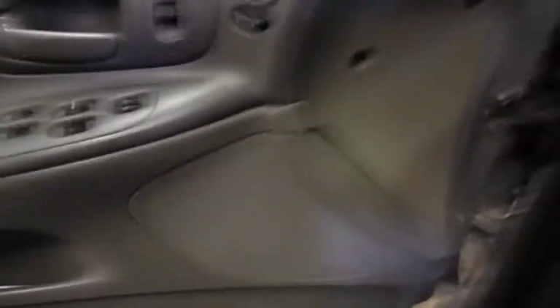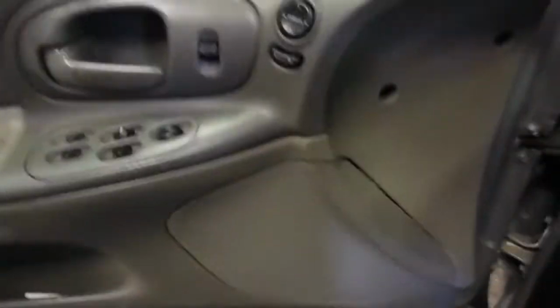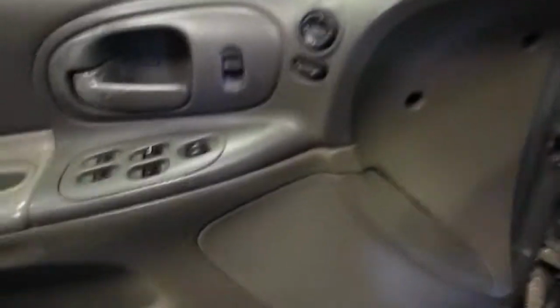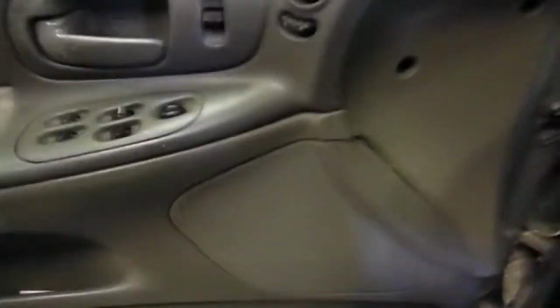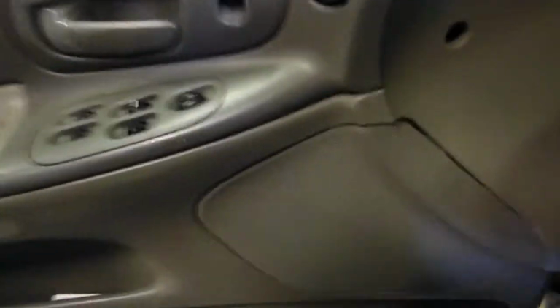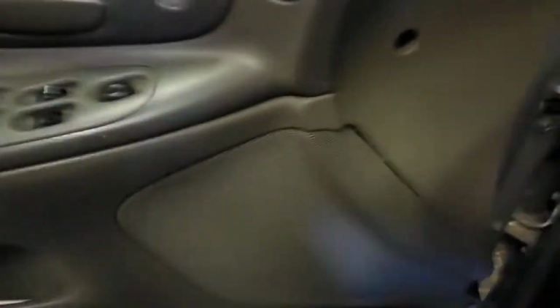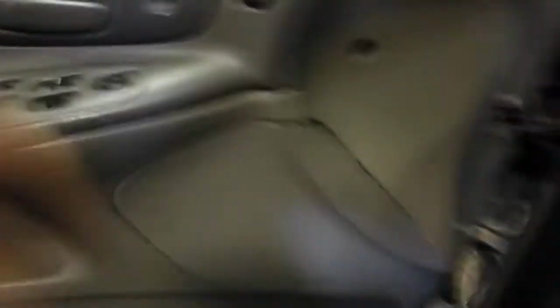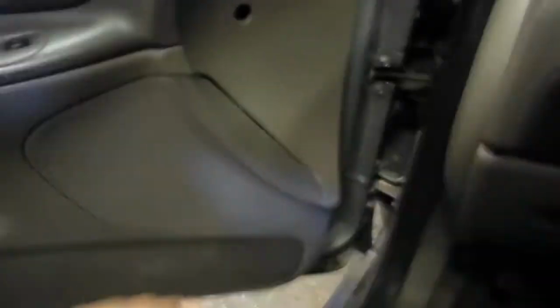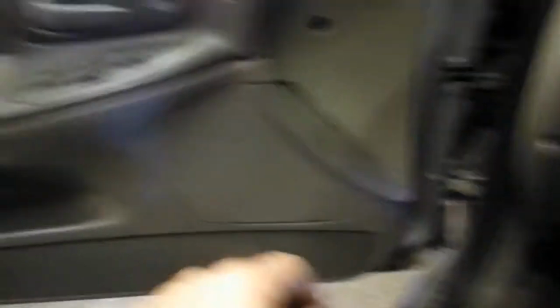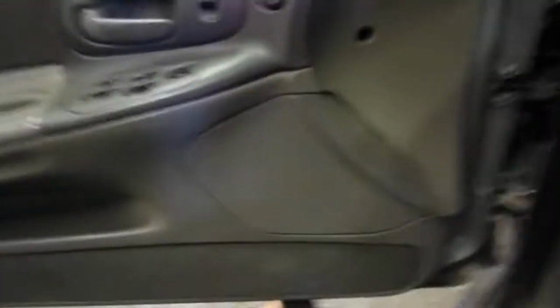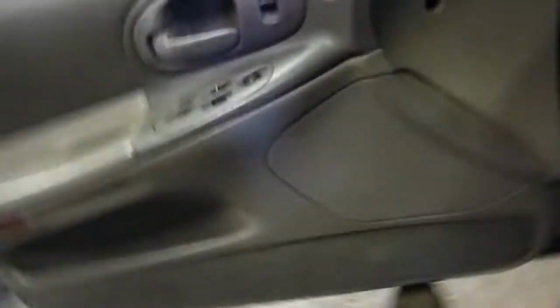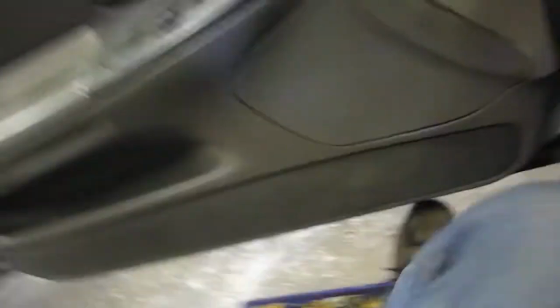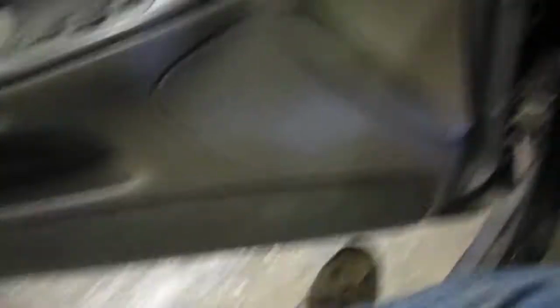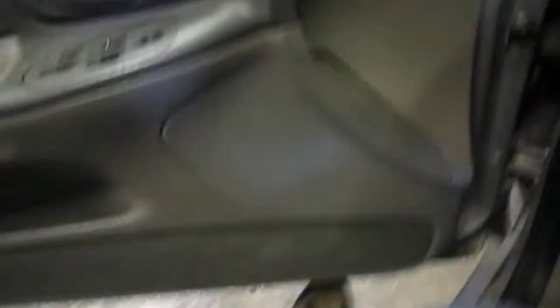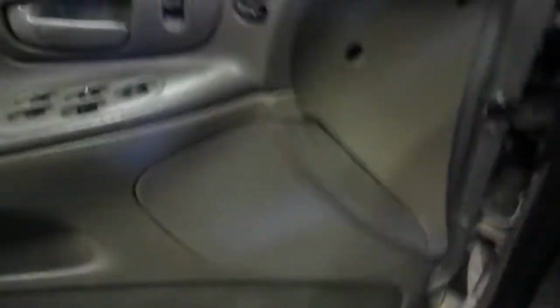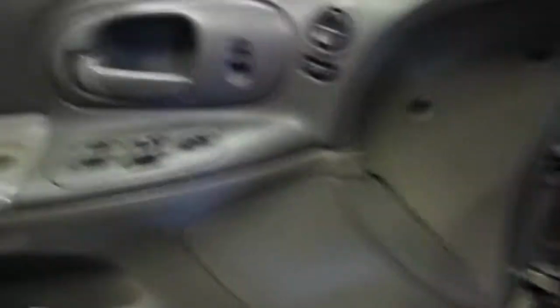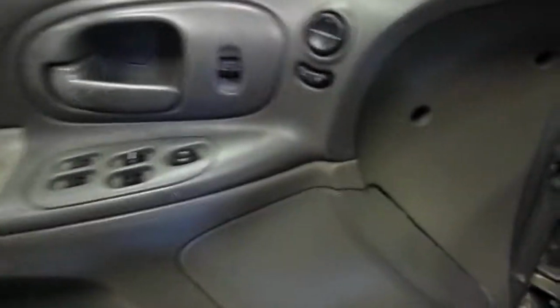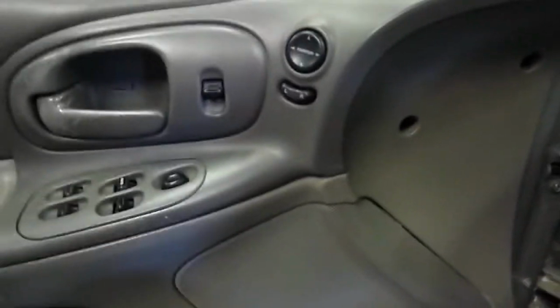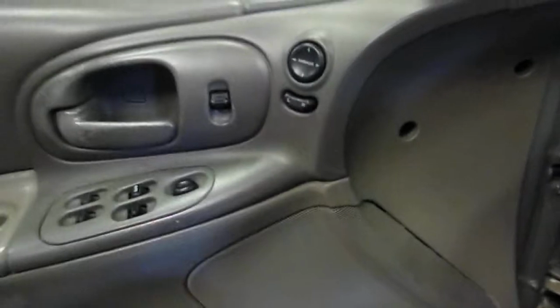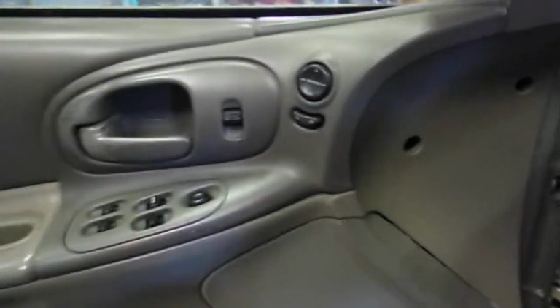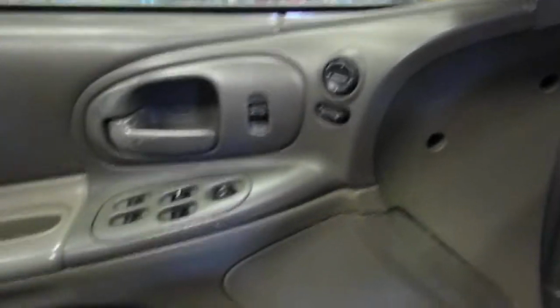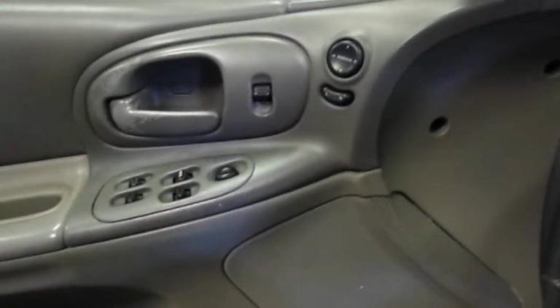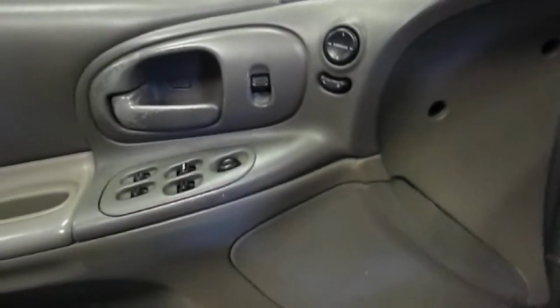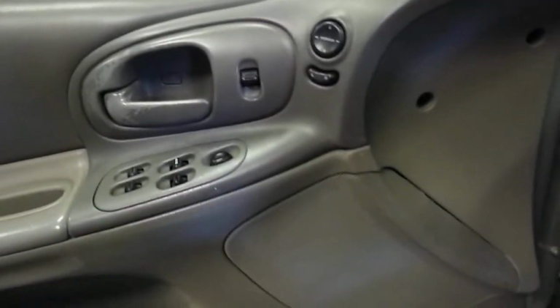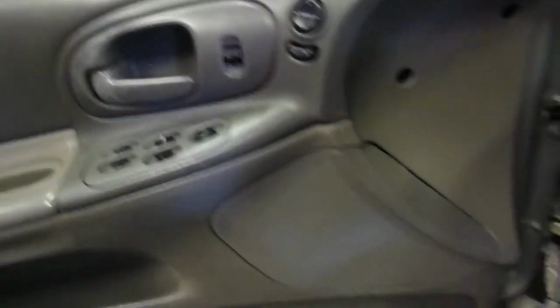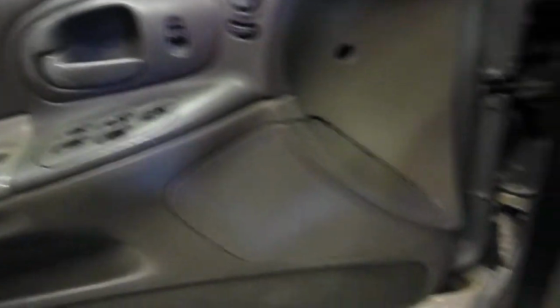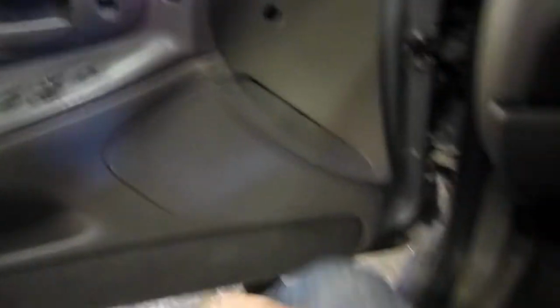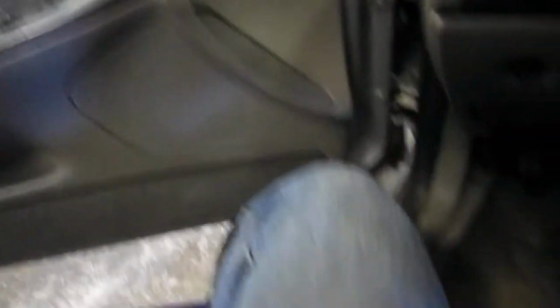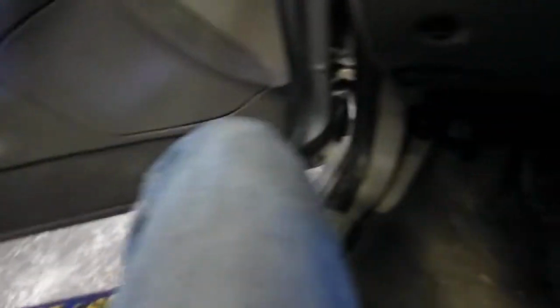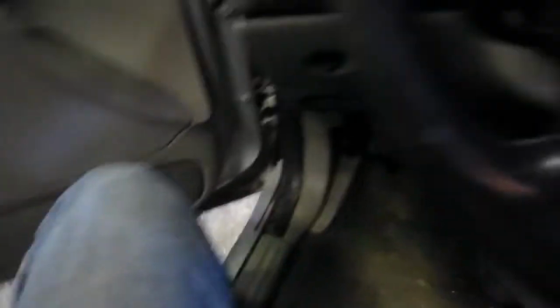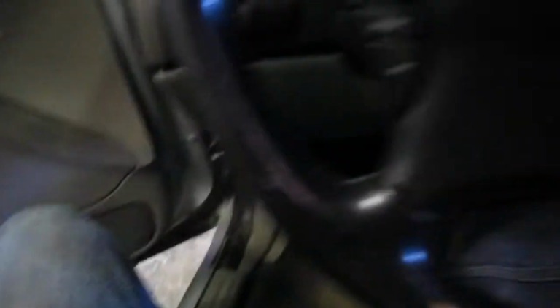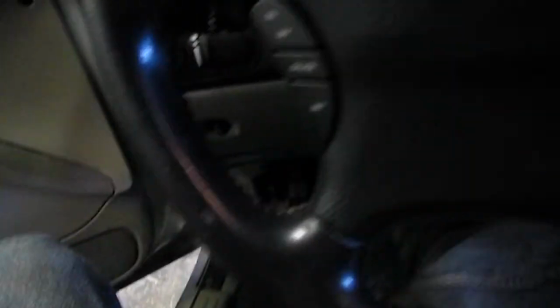It's a light taupe type interior, power windows, locks and mirrors, power seat.